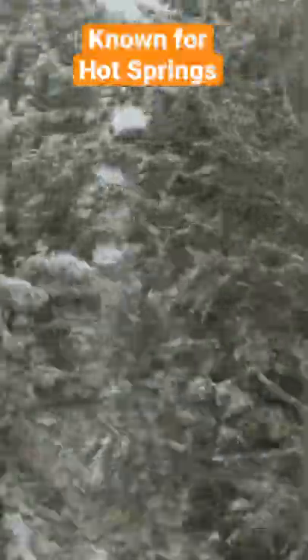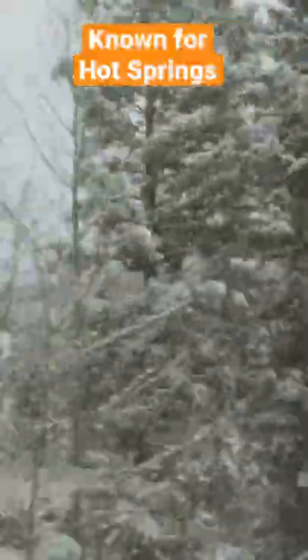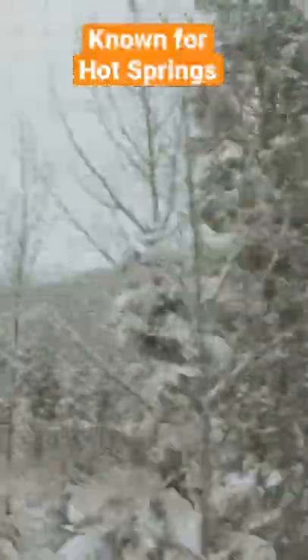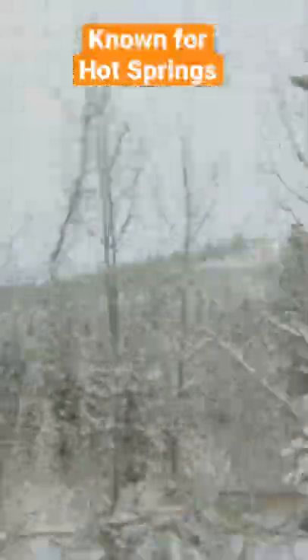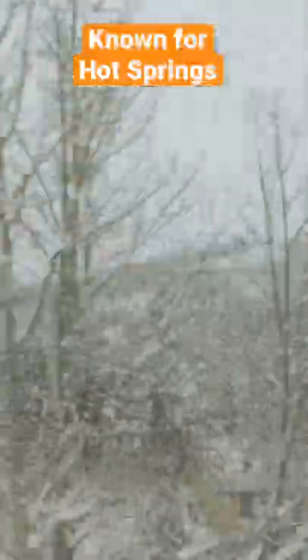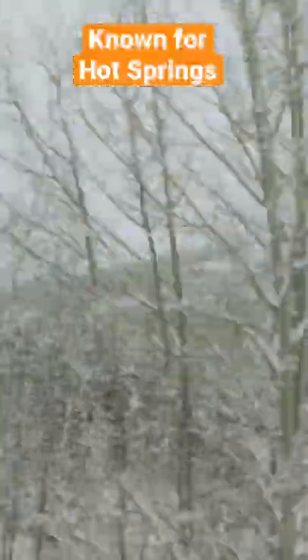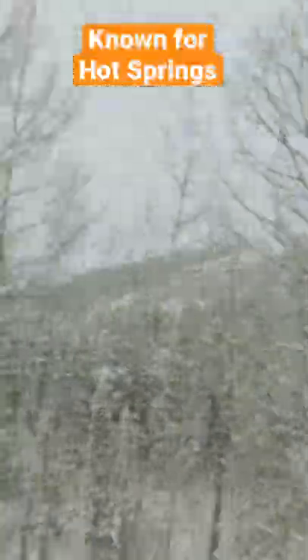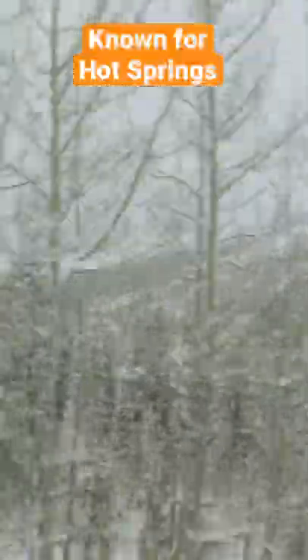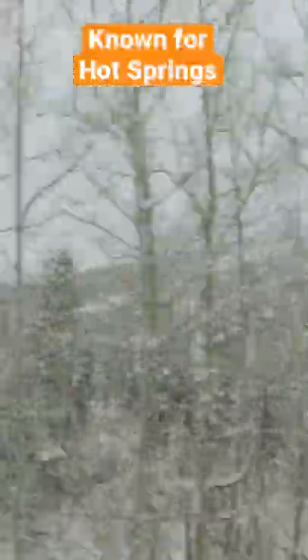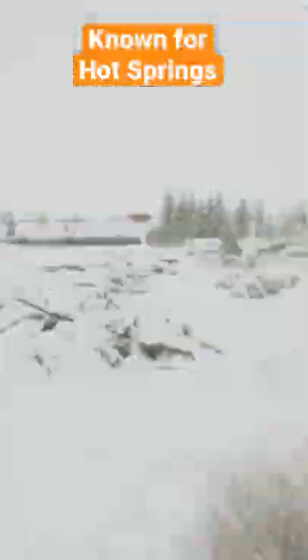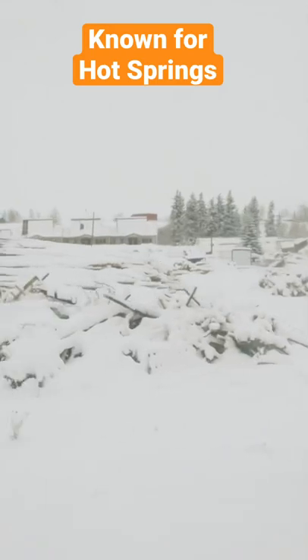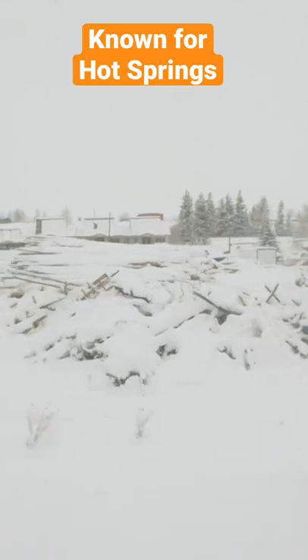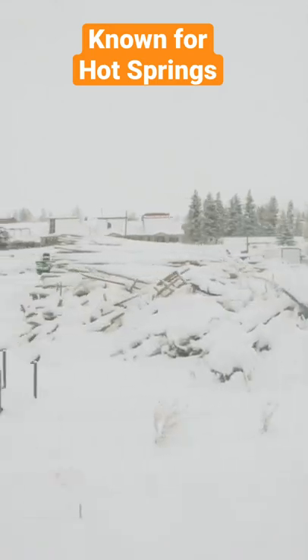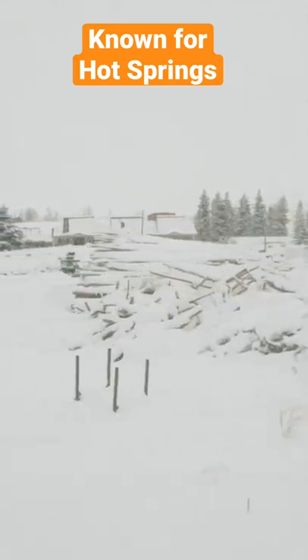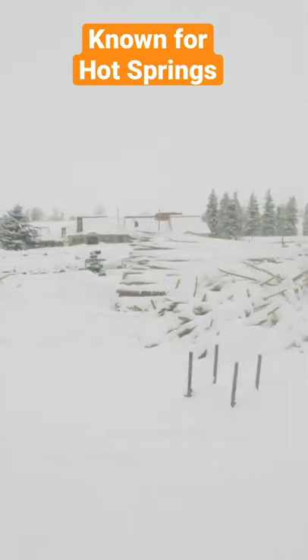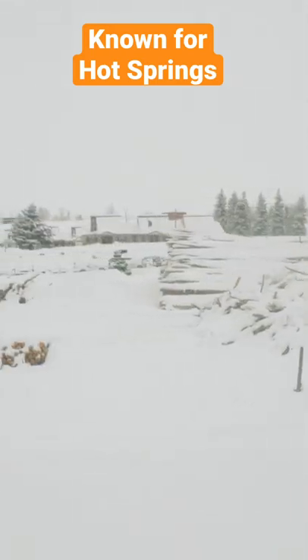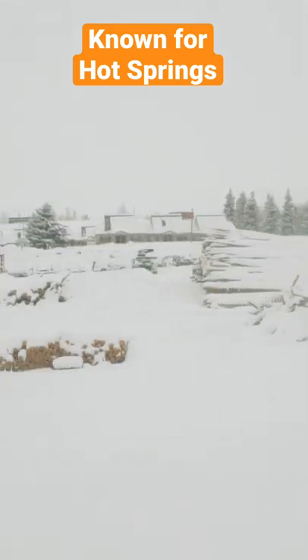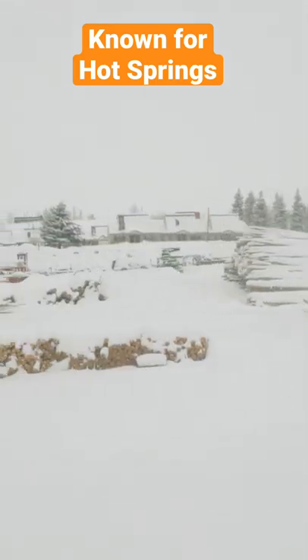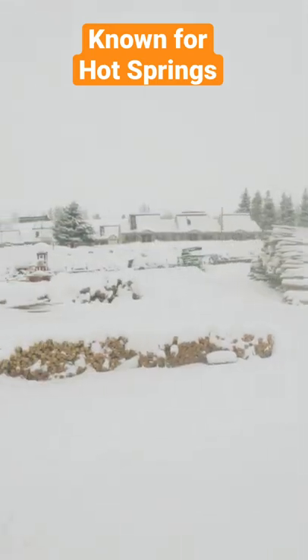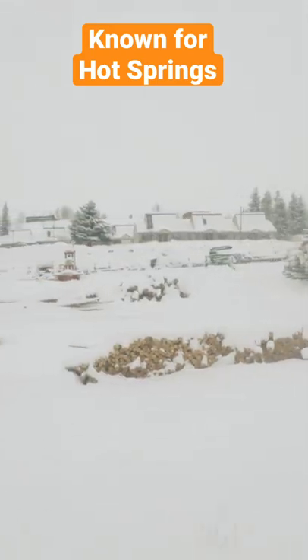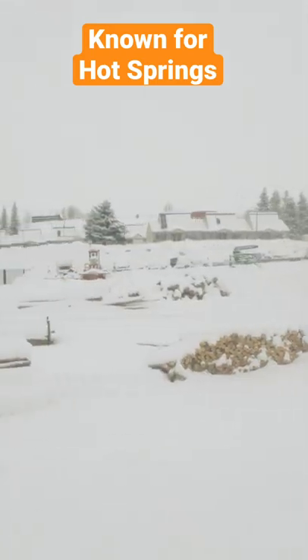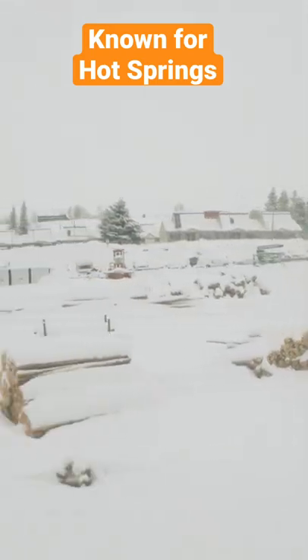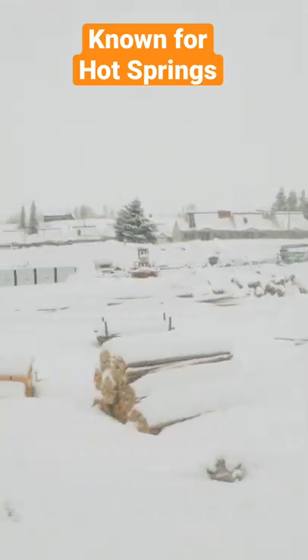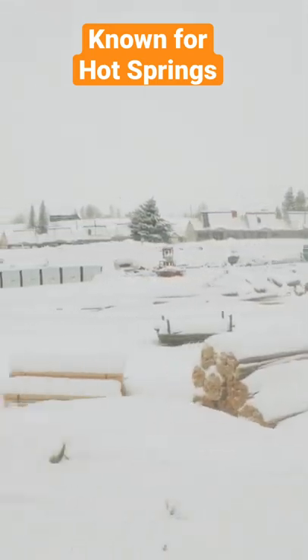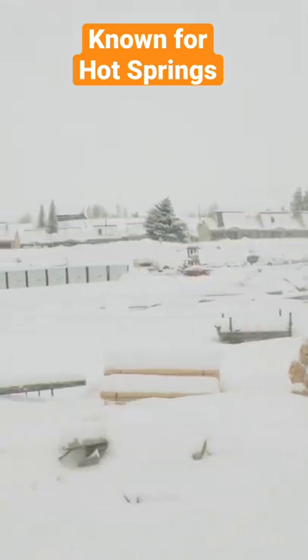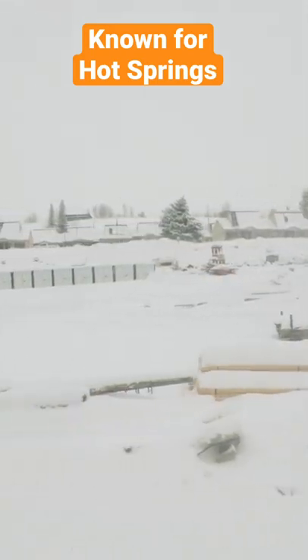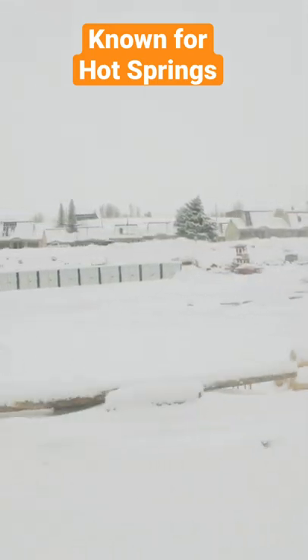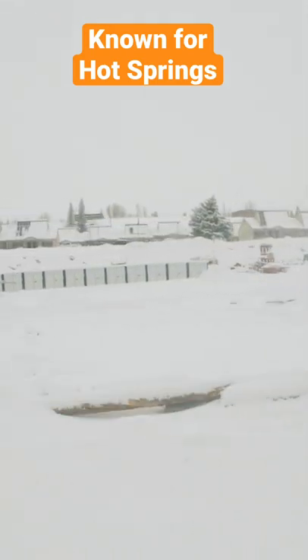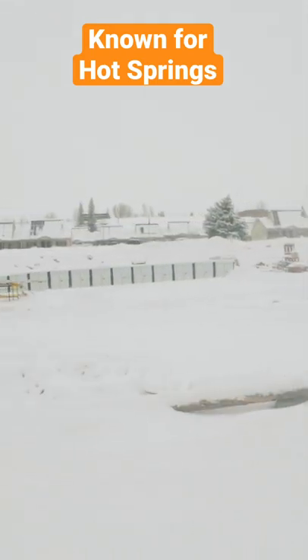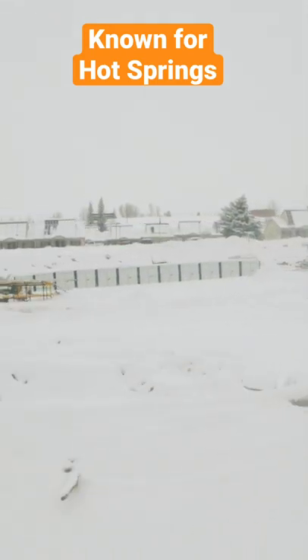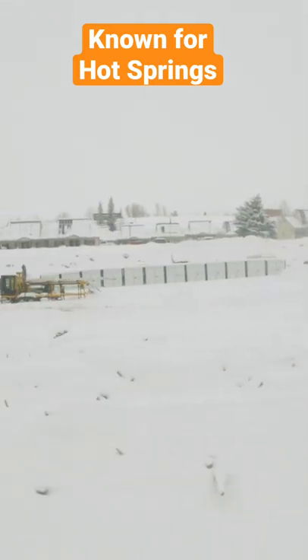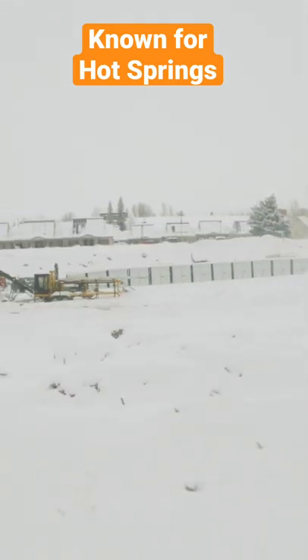The natural hot springs here are very famous. This hot springs is very cheap and affordable — you can spend $20 for 3 hours.